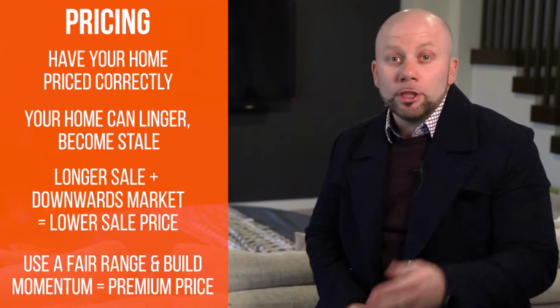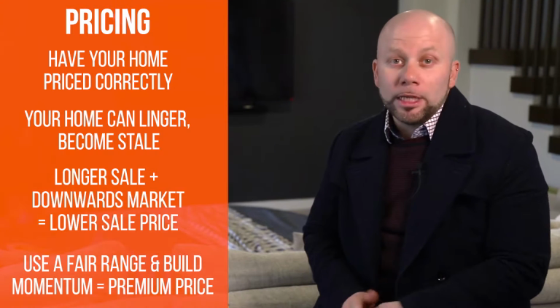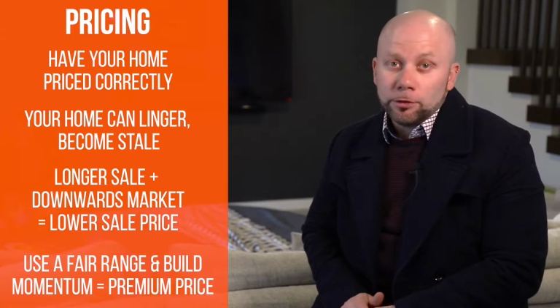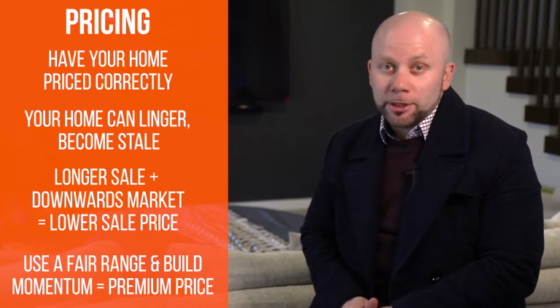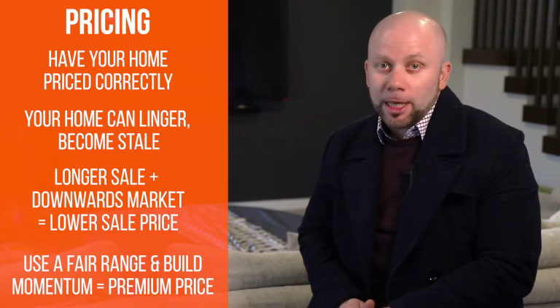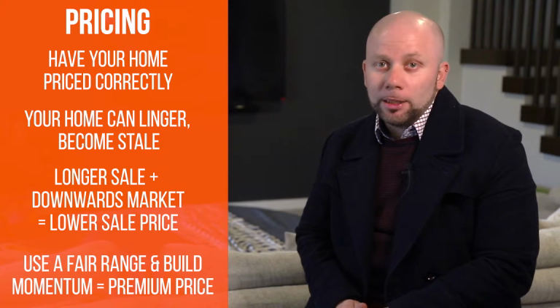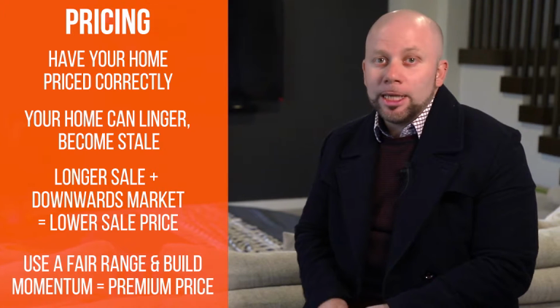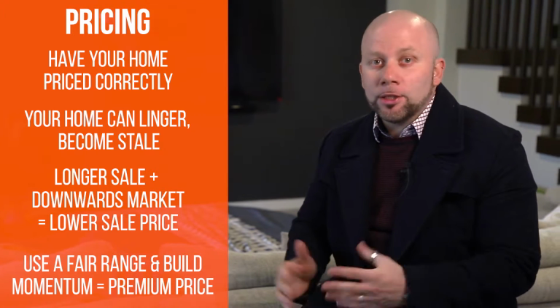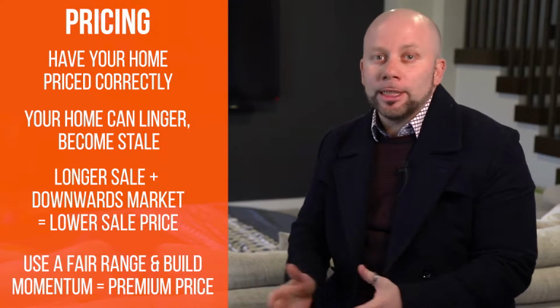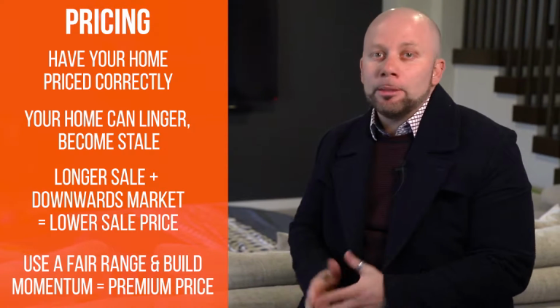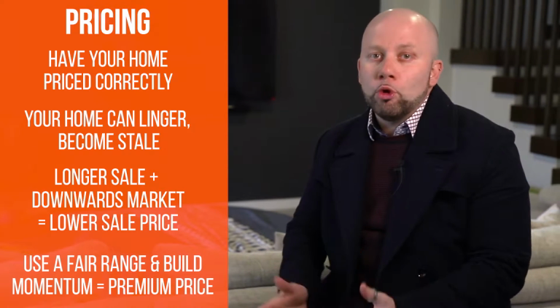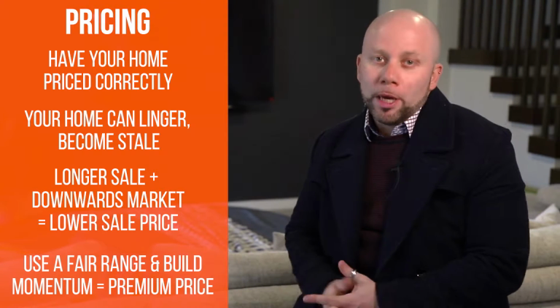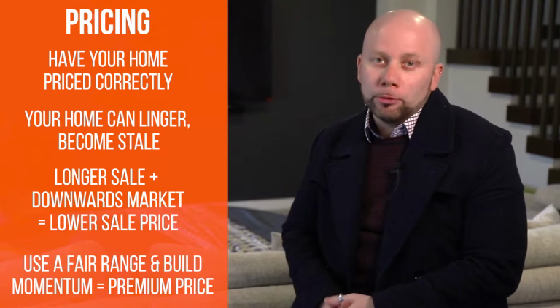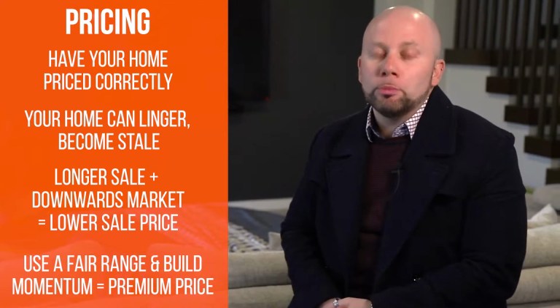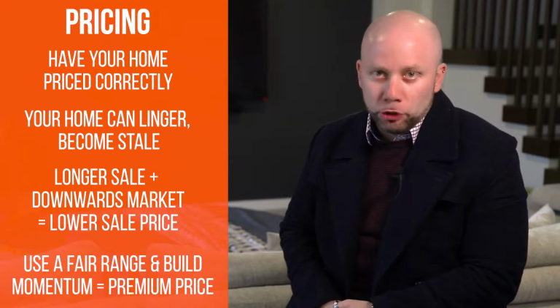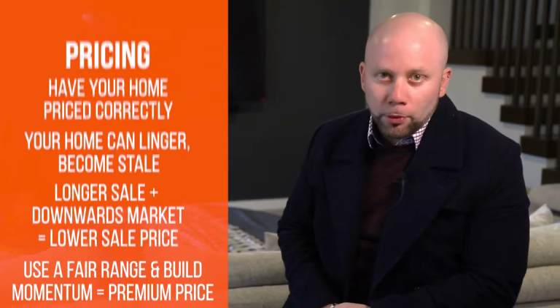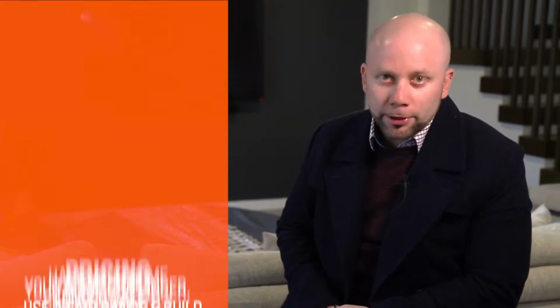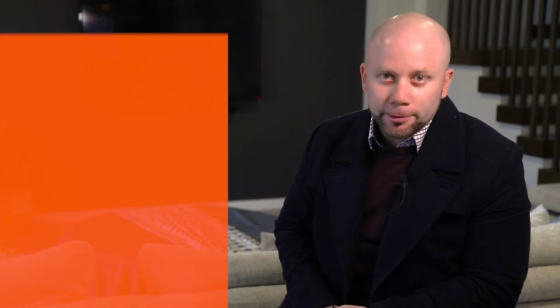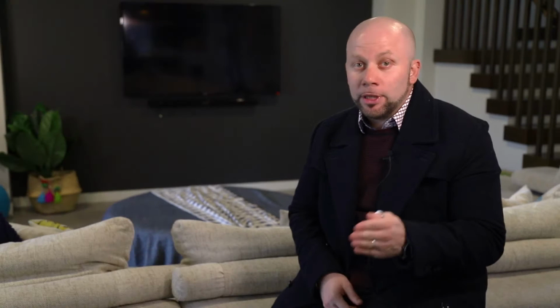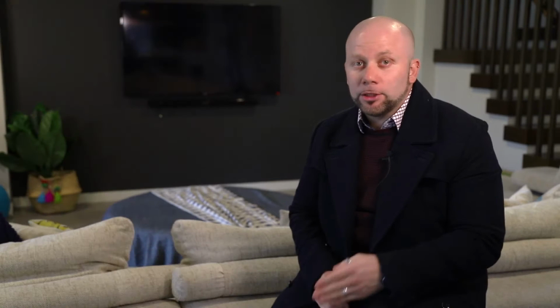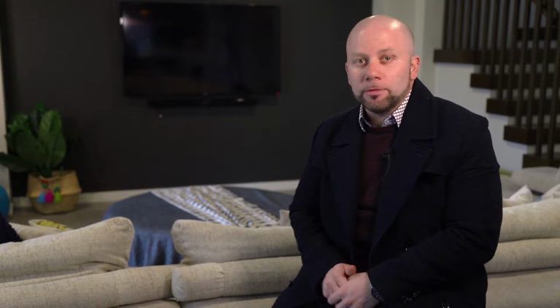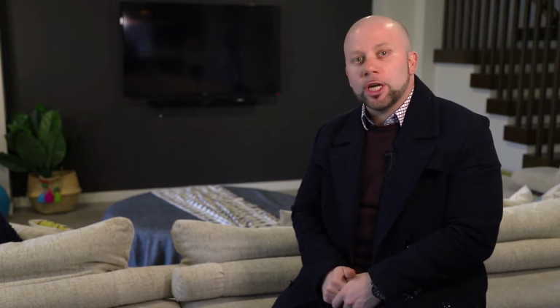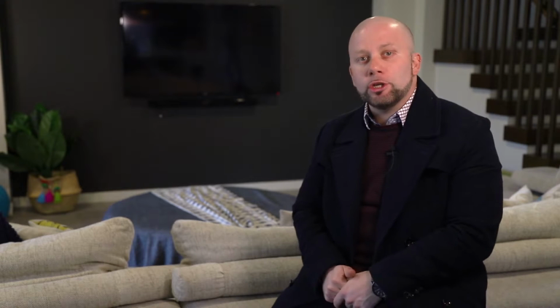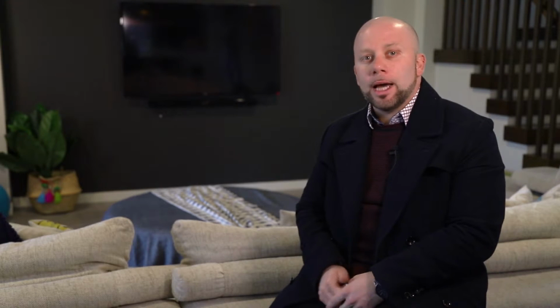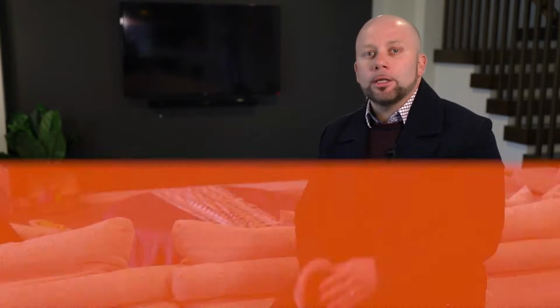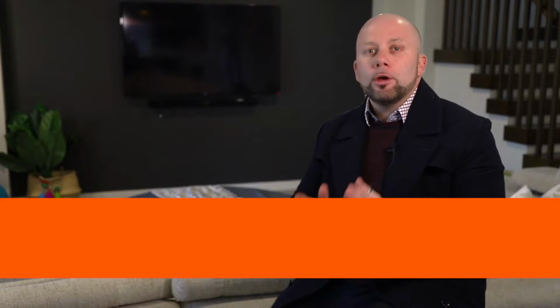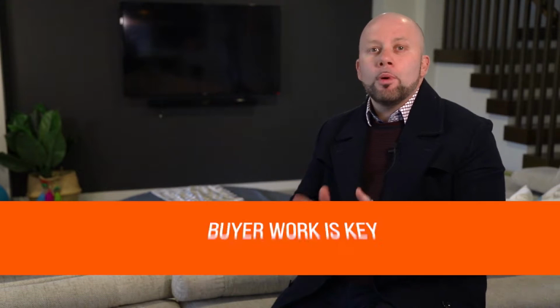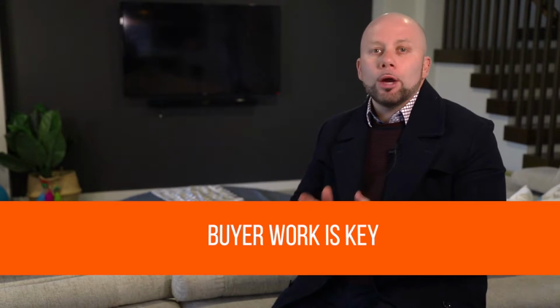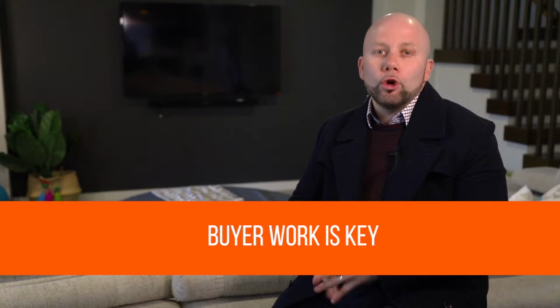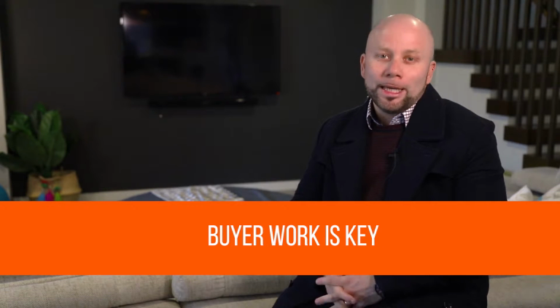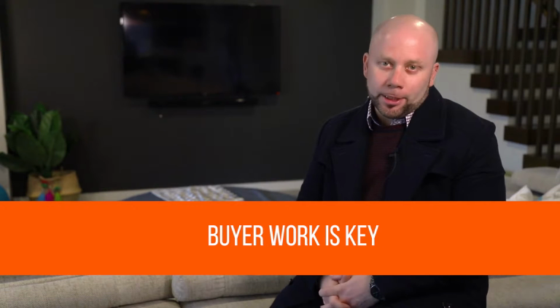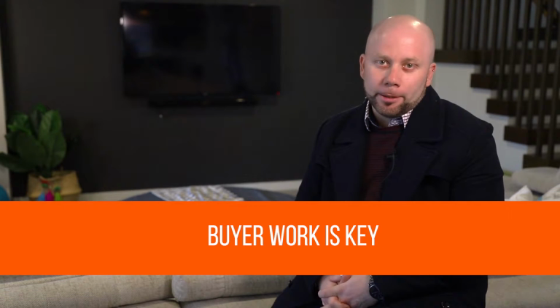What this means to you, the seller, is ideally more people to push your price. In this type of changing market, buyer work is king.